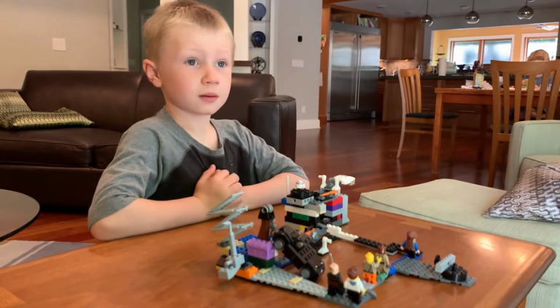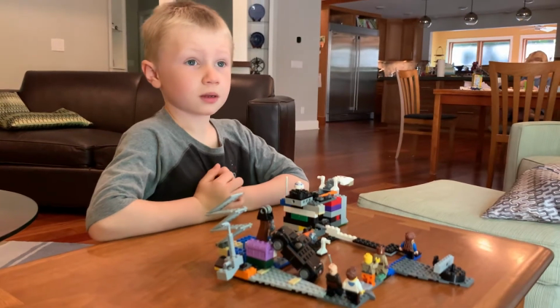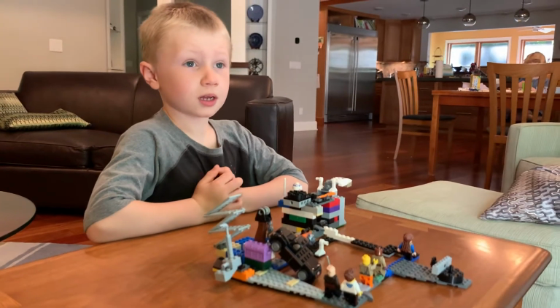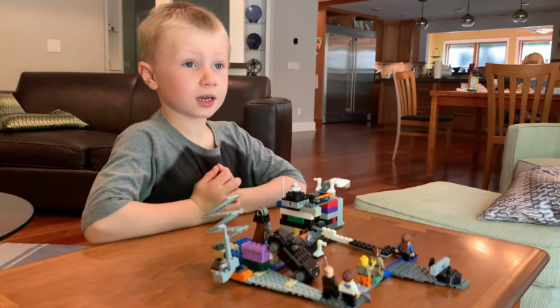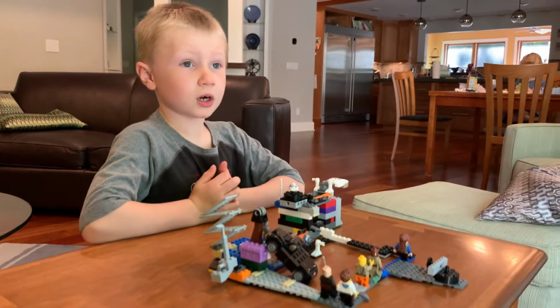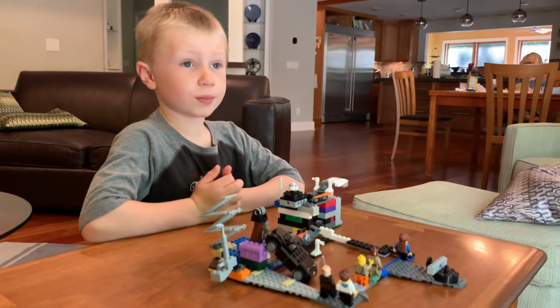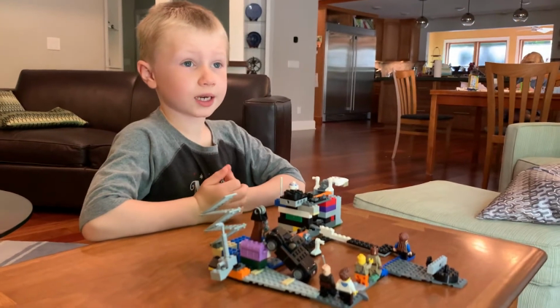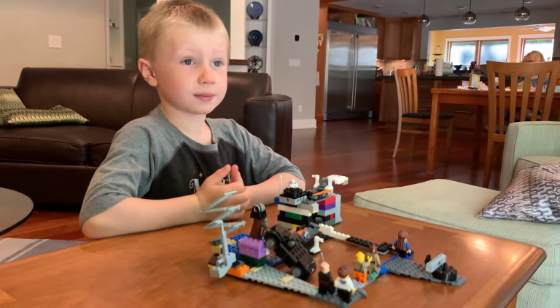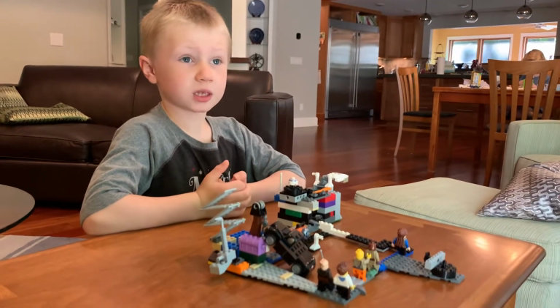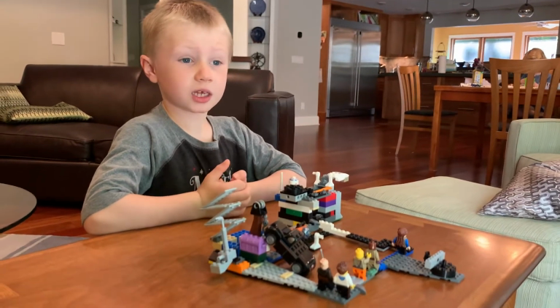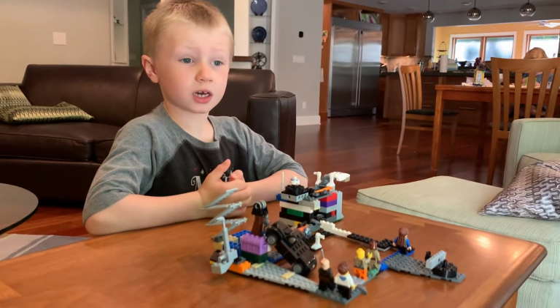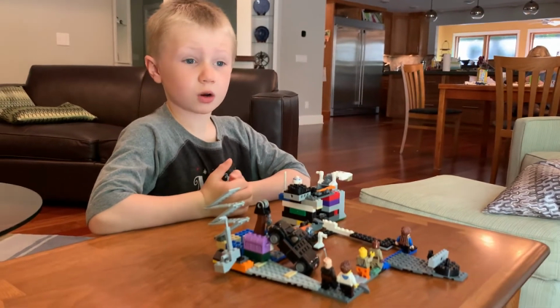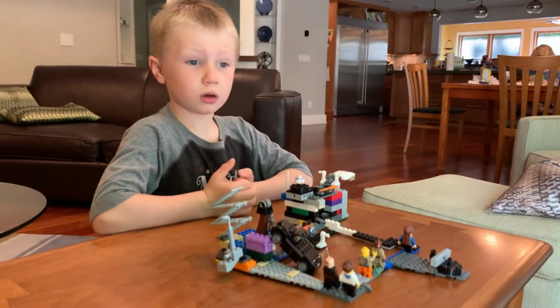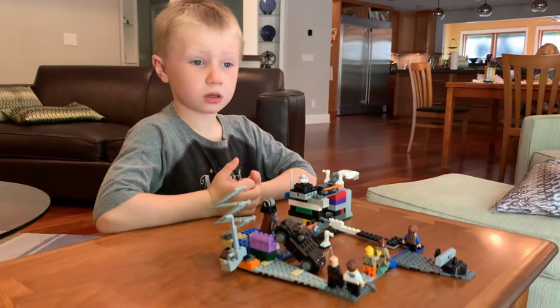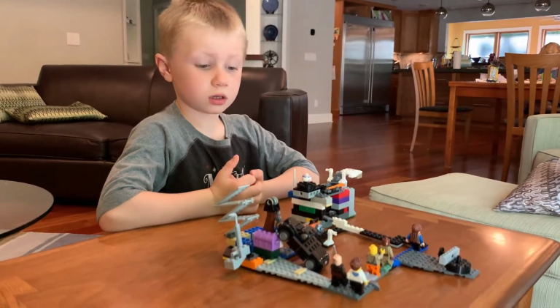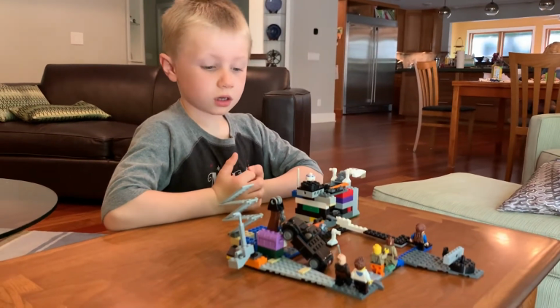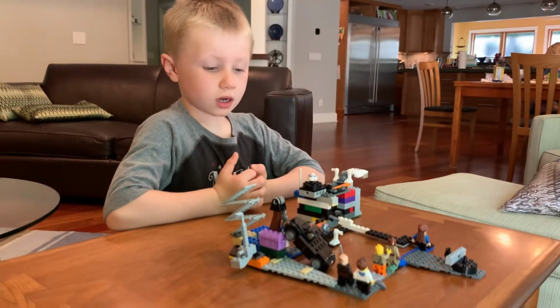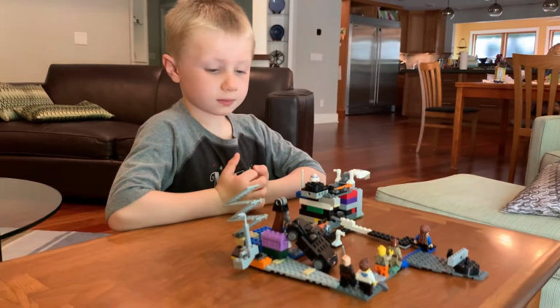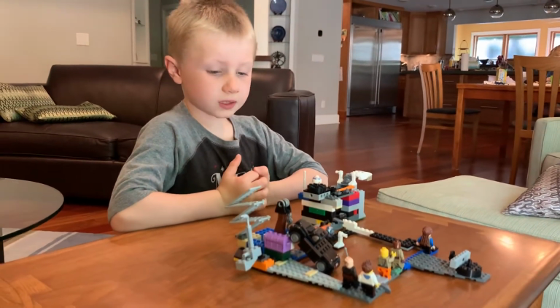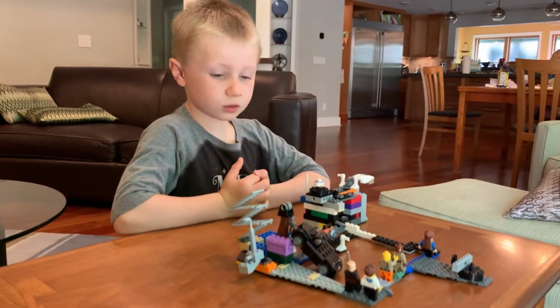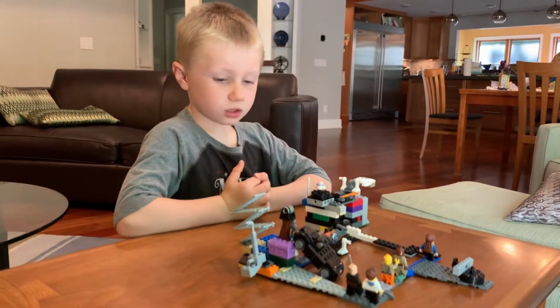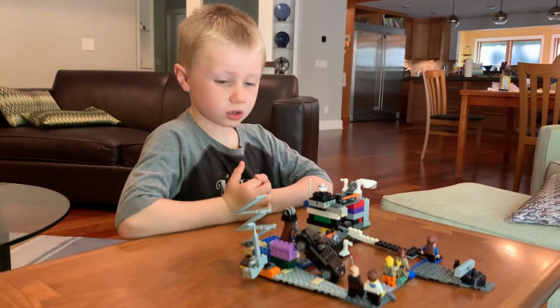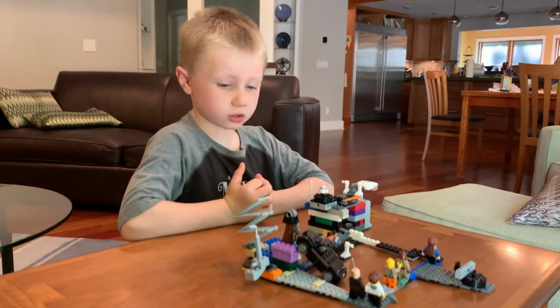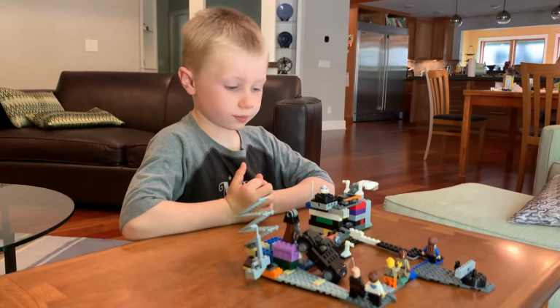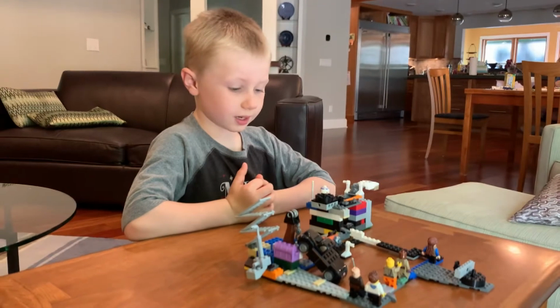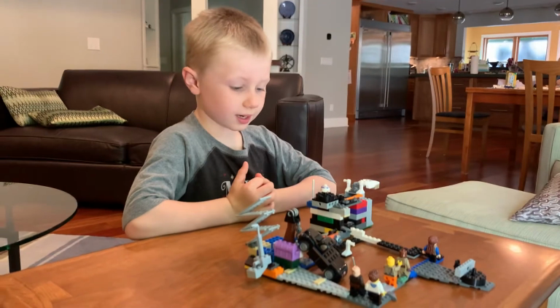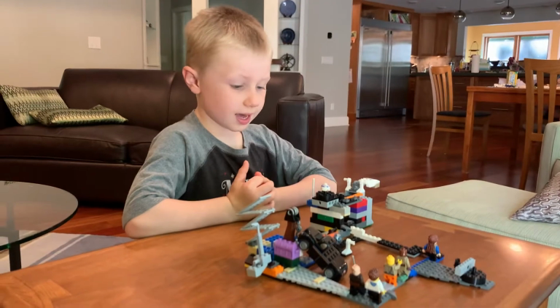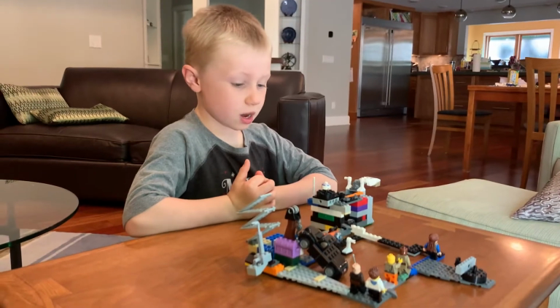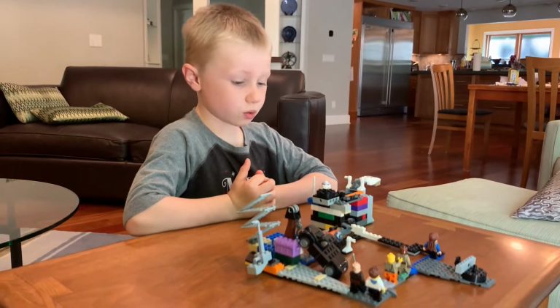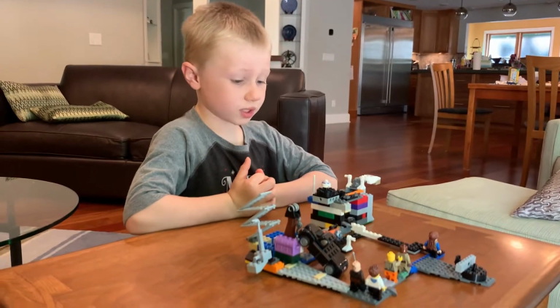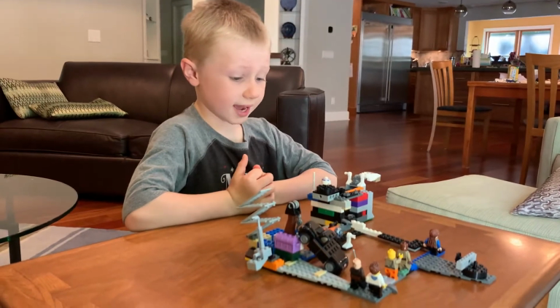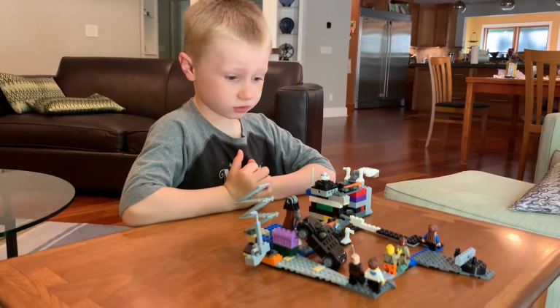Hello, my name is Leo. I'm here to show you my Lego castle.